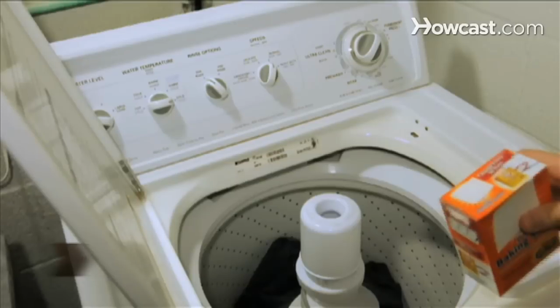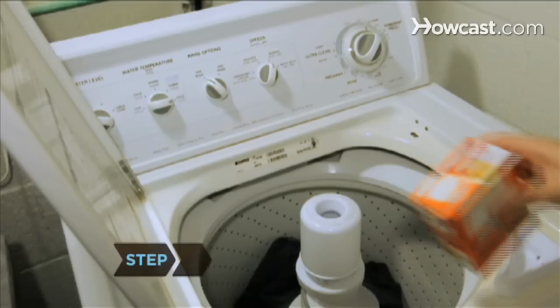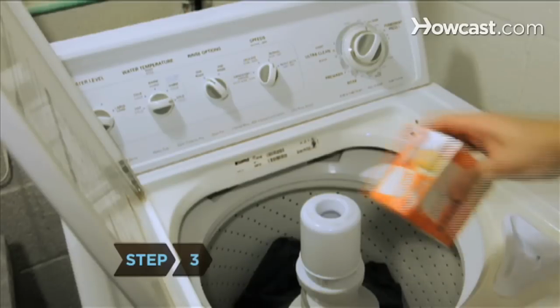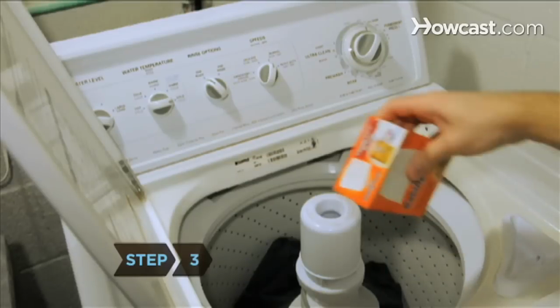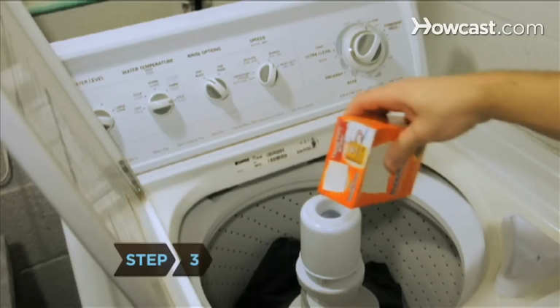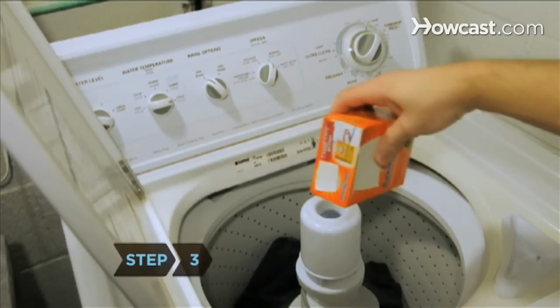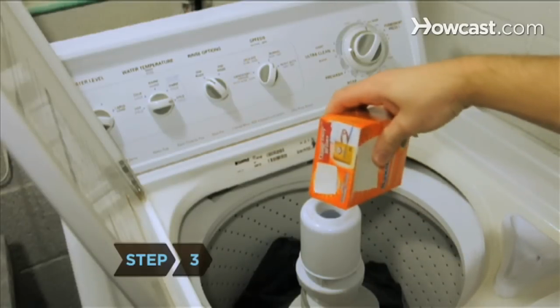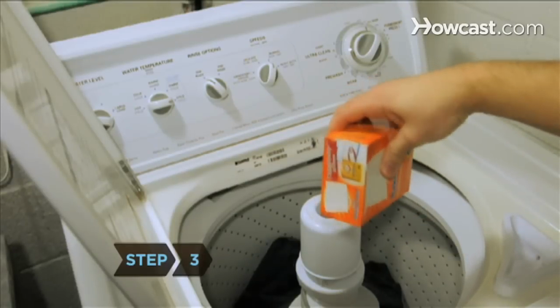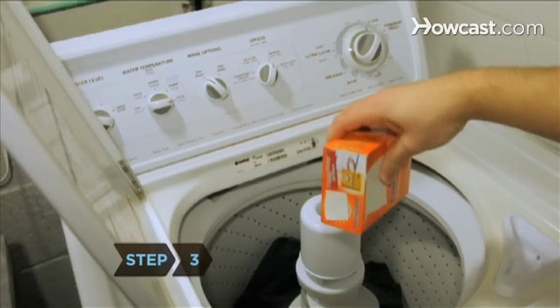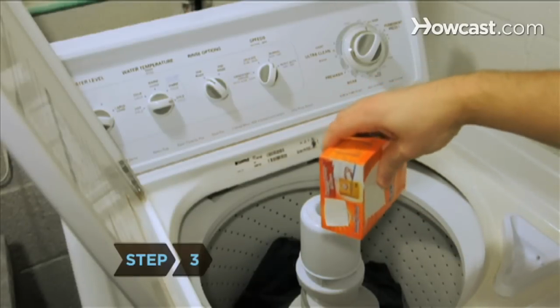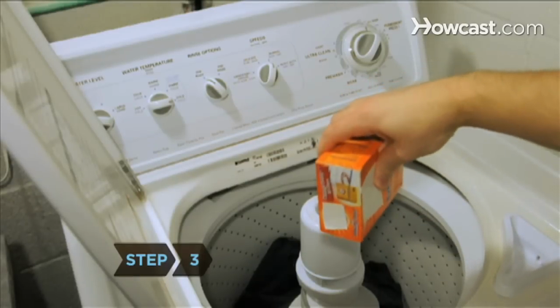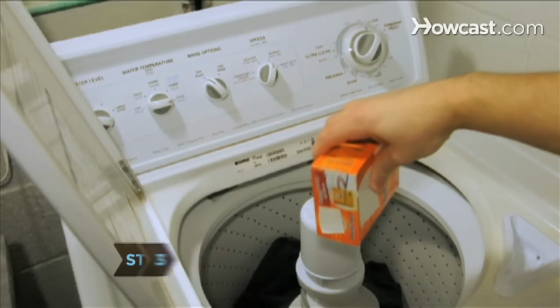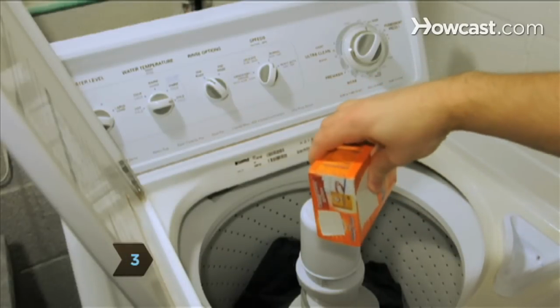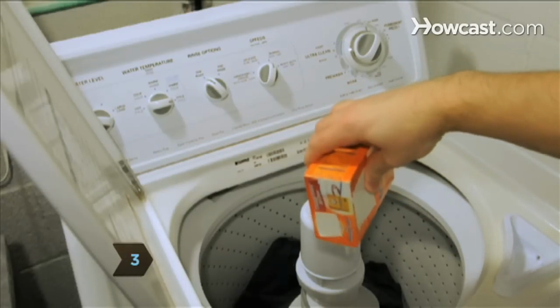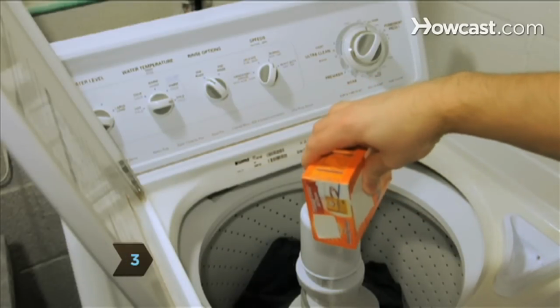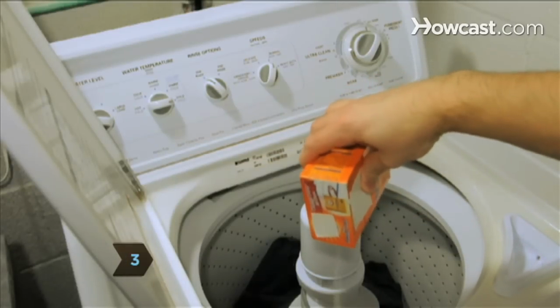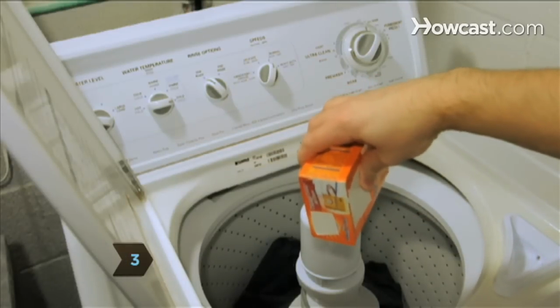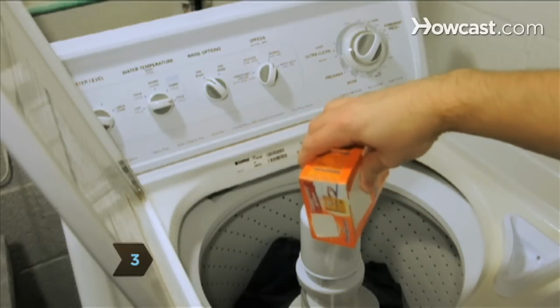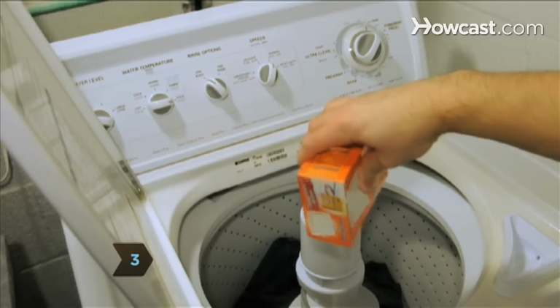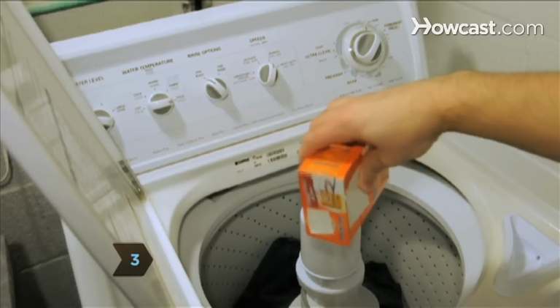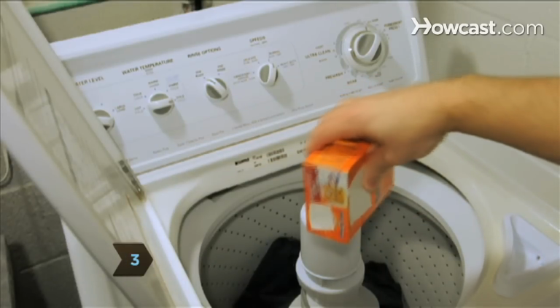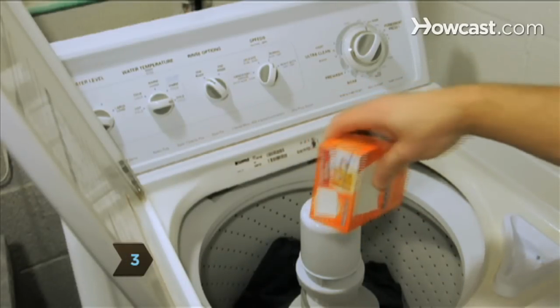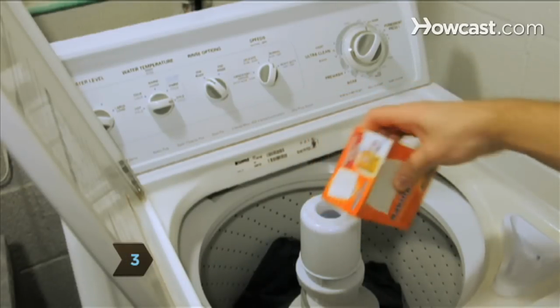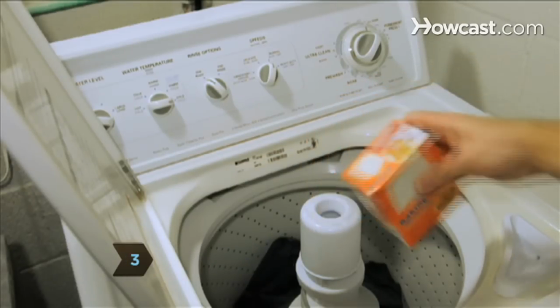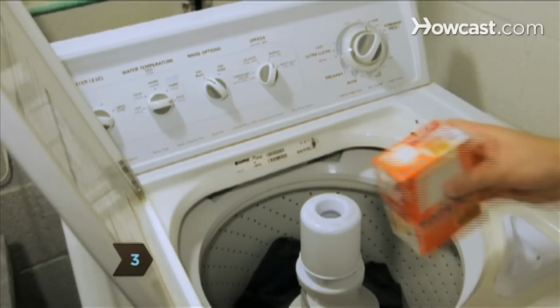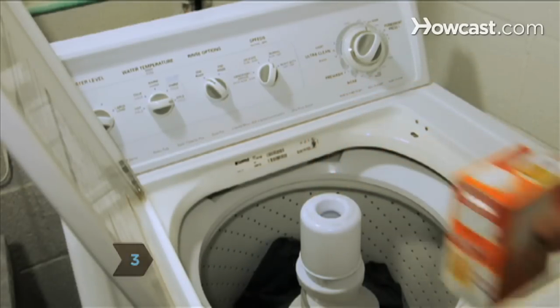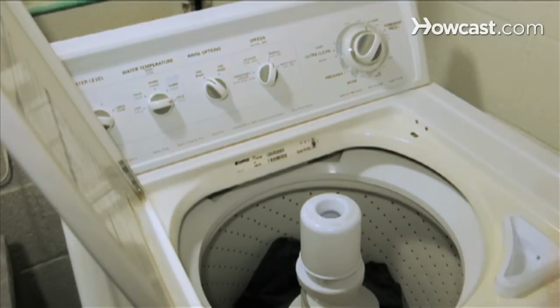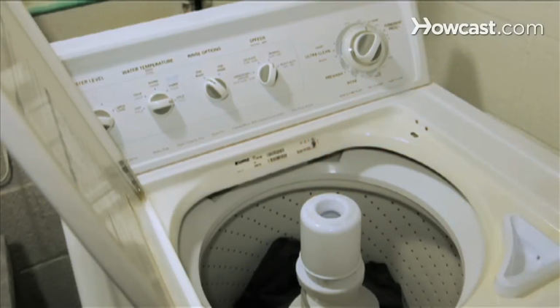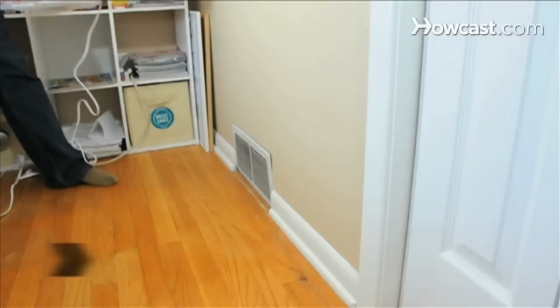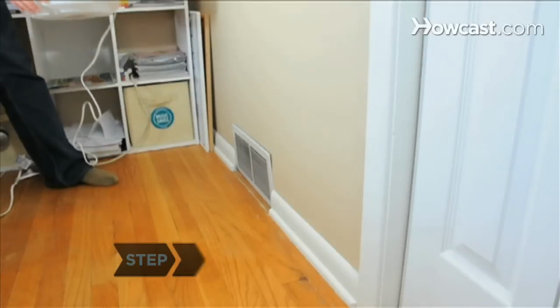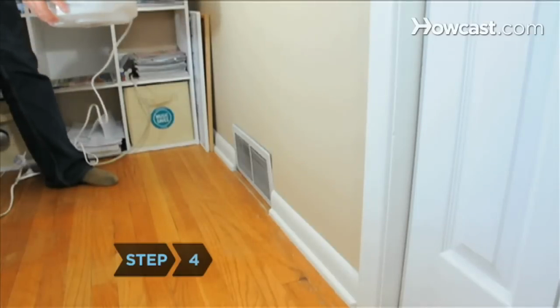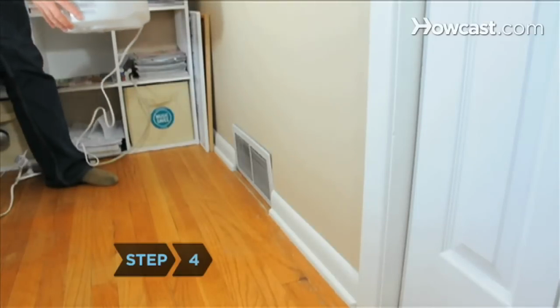Step 3. Reduce static electricity by adding baking soda to the wash cycle.